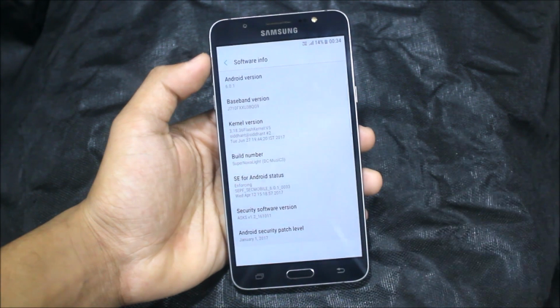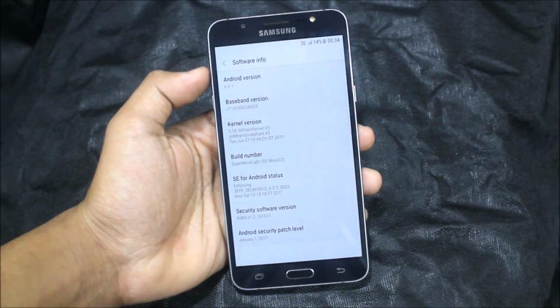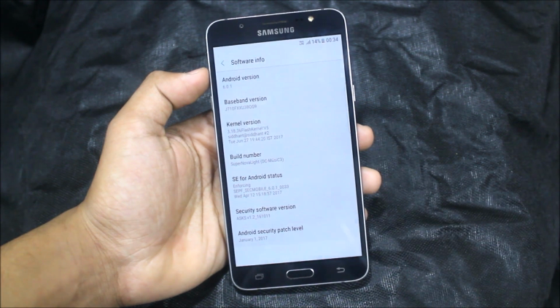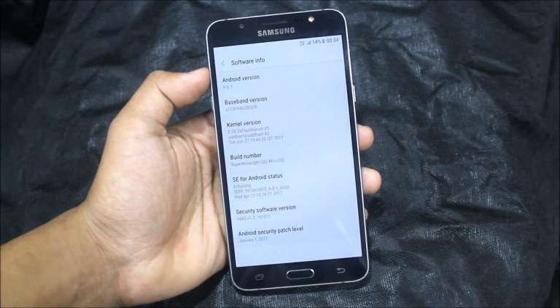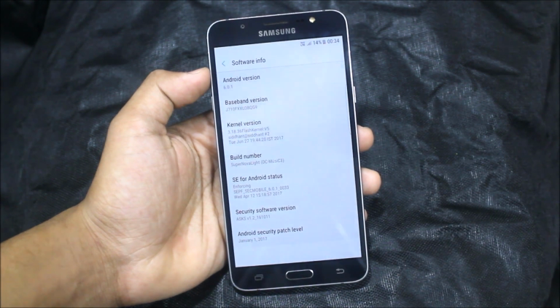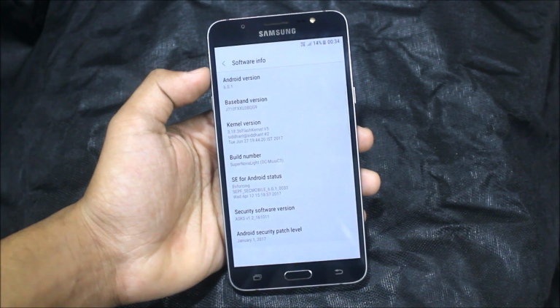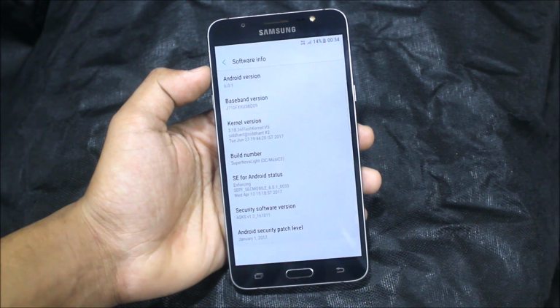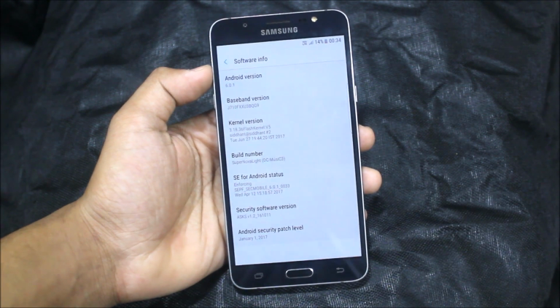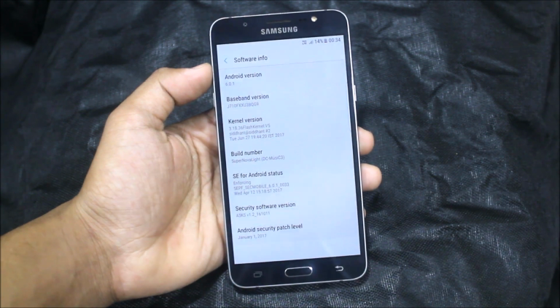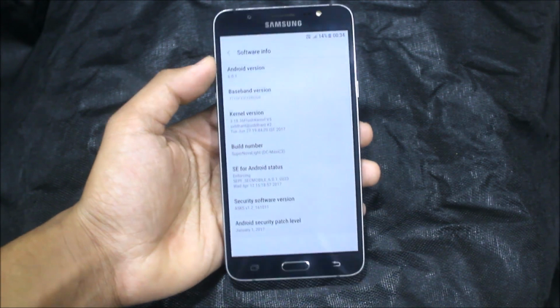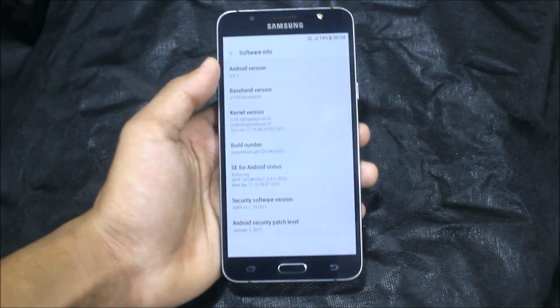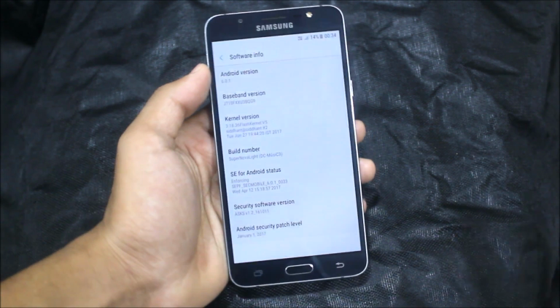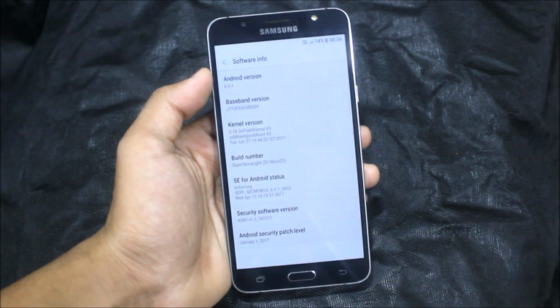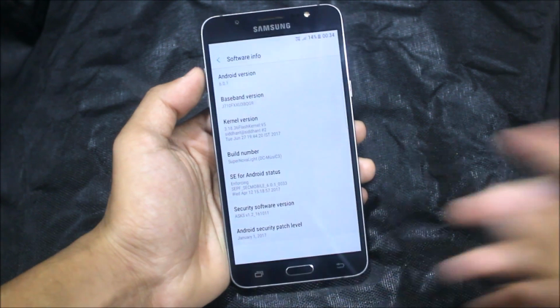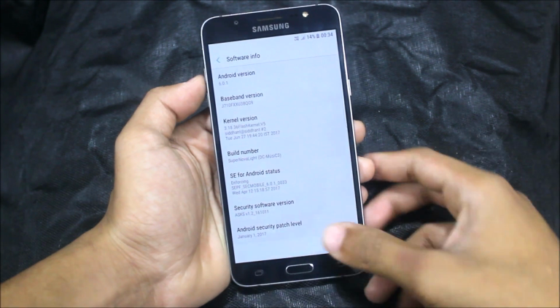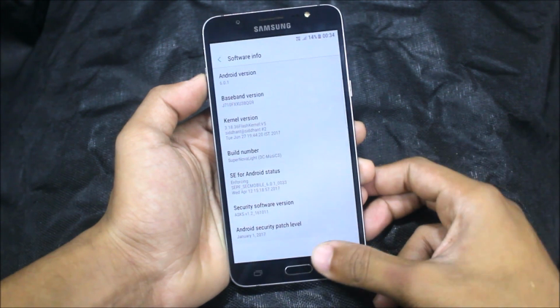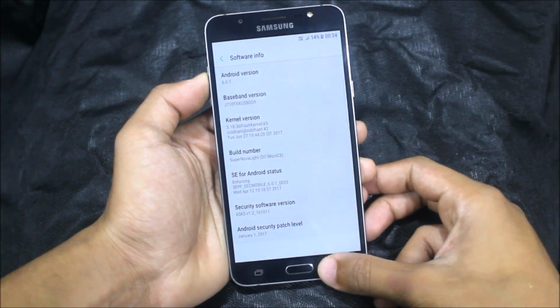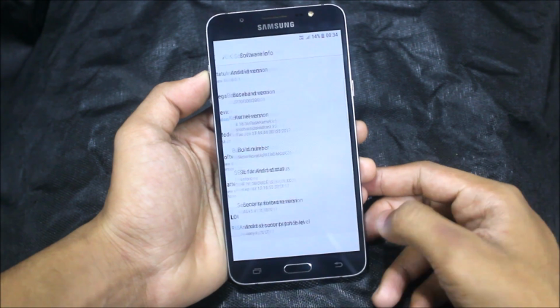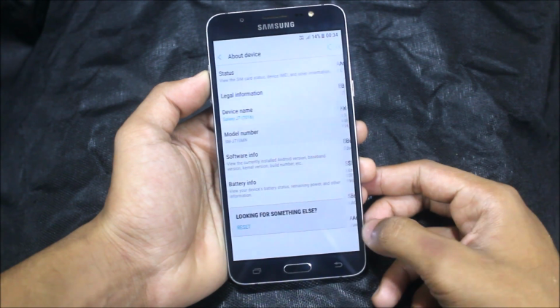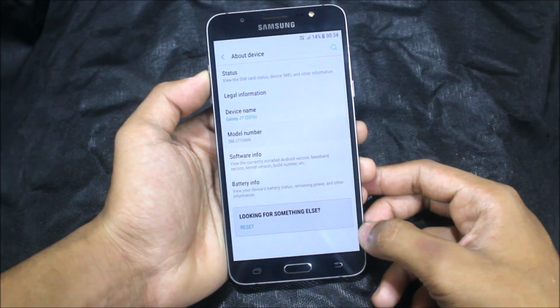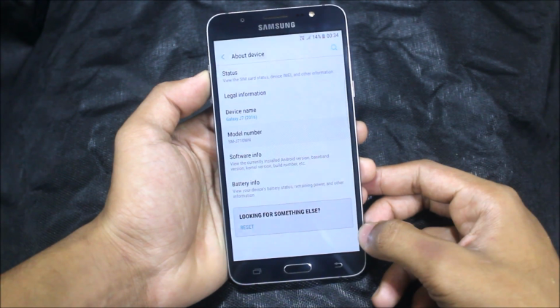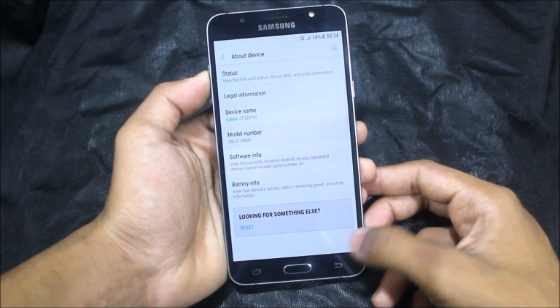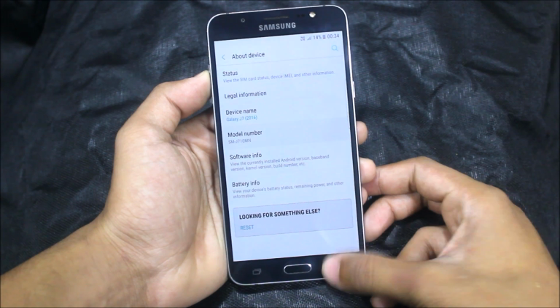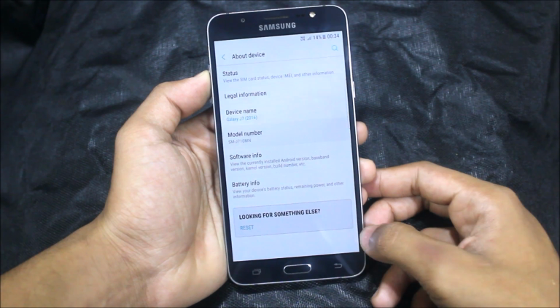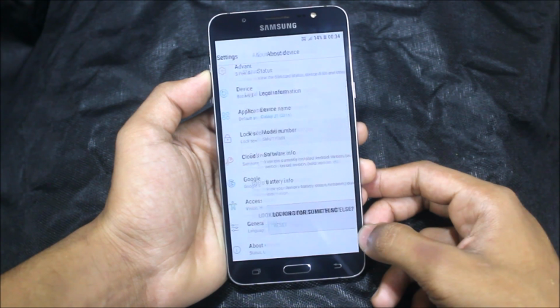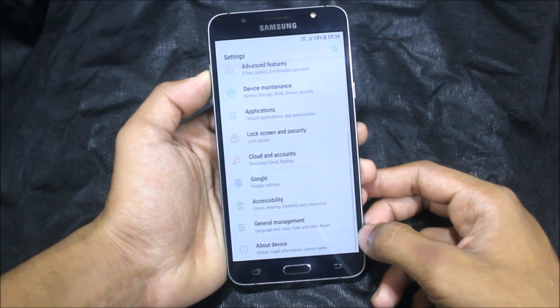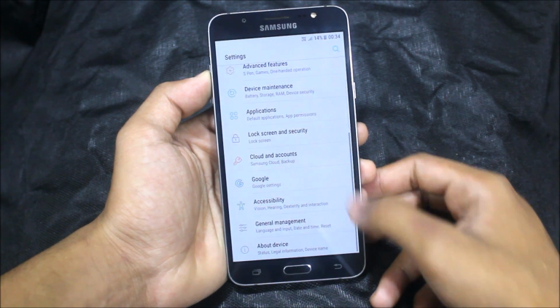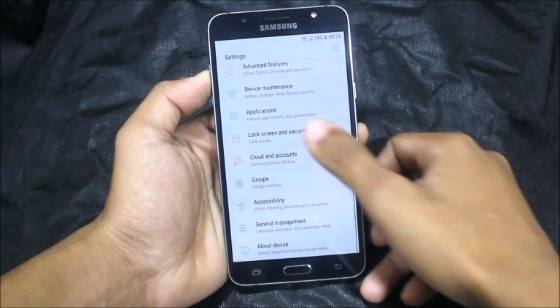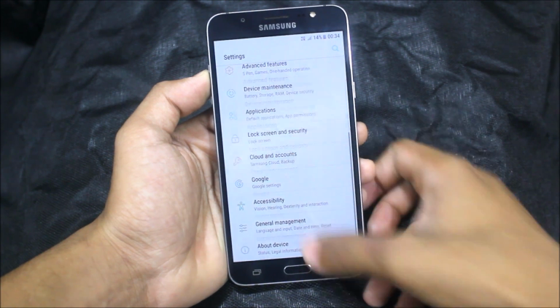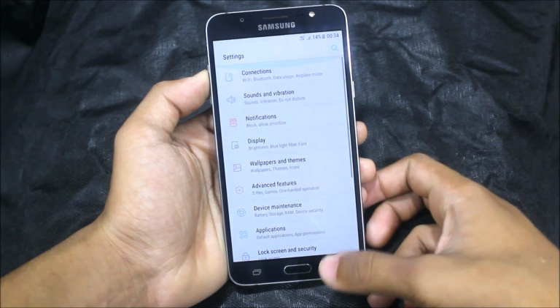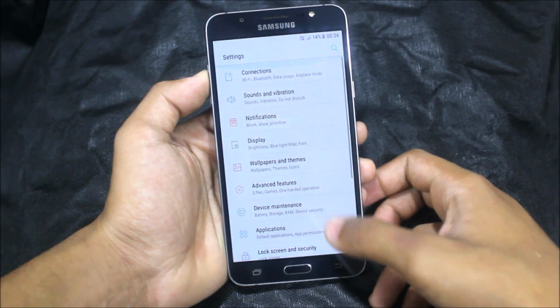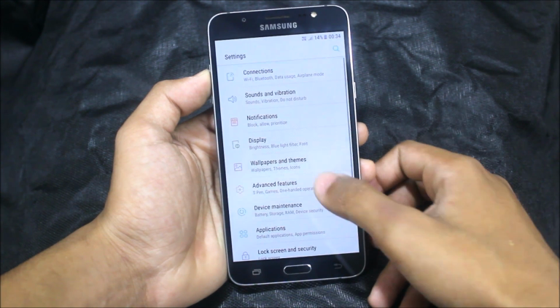Going to the software info, it's running Android 6.0.1 Marshmallow with the January 1 security patch.